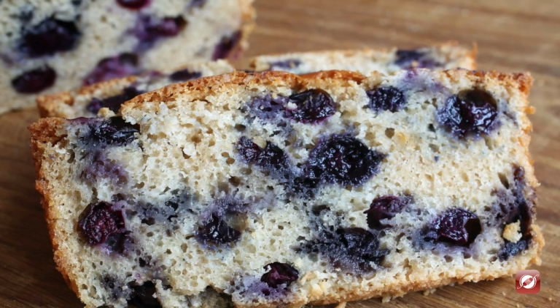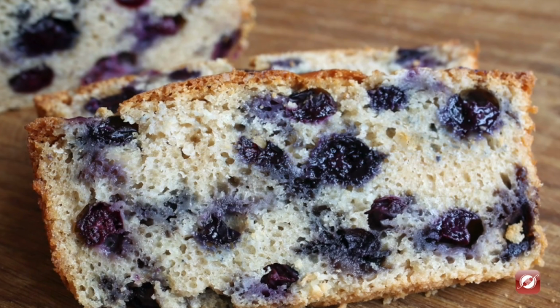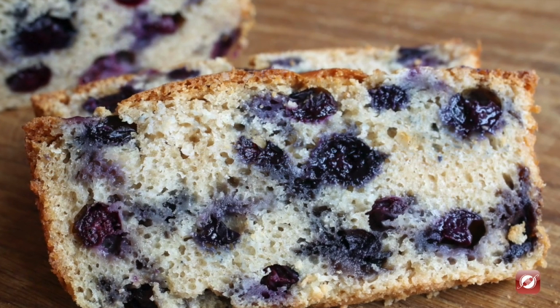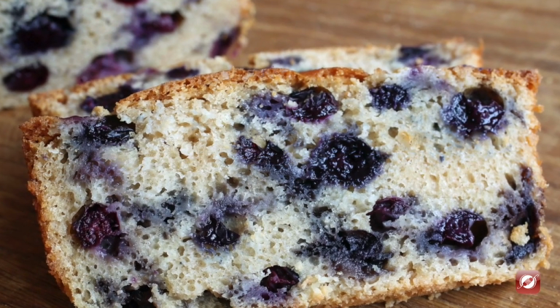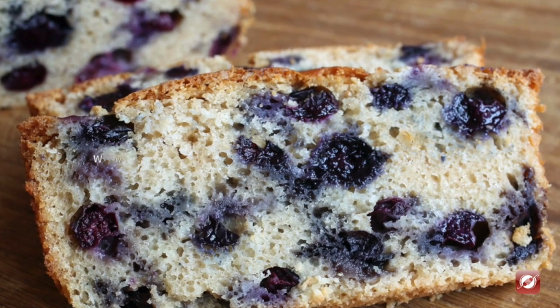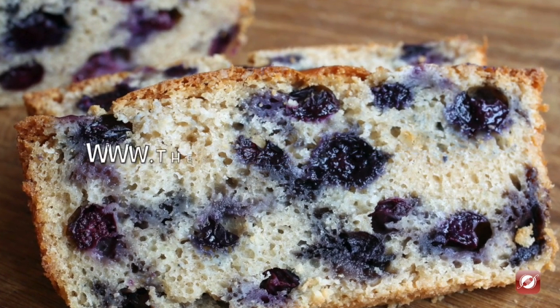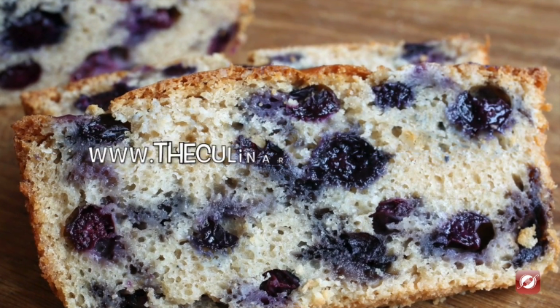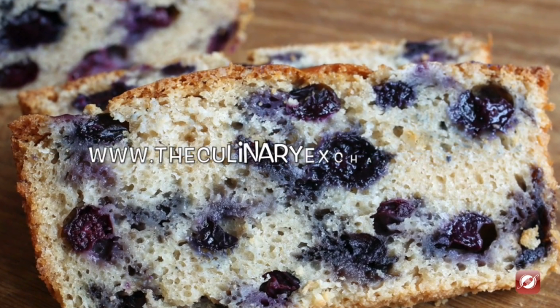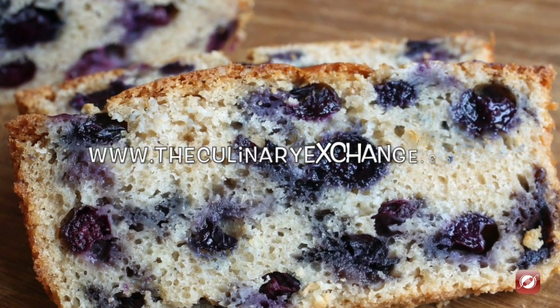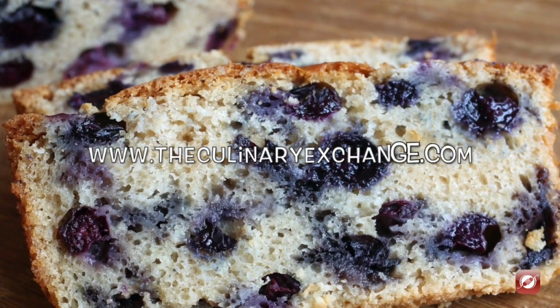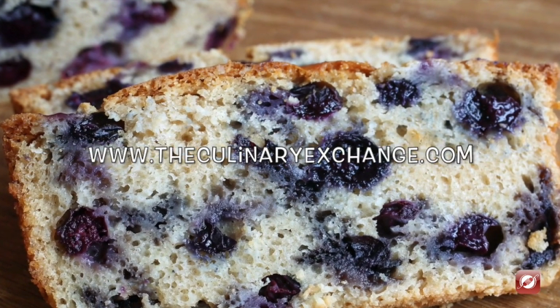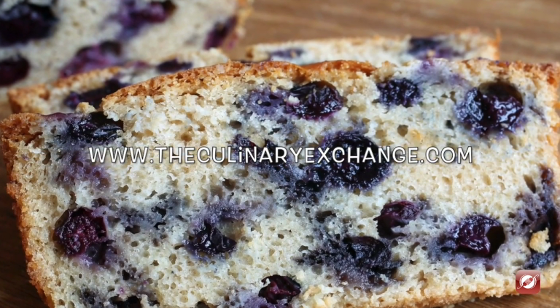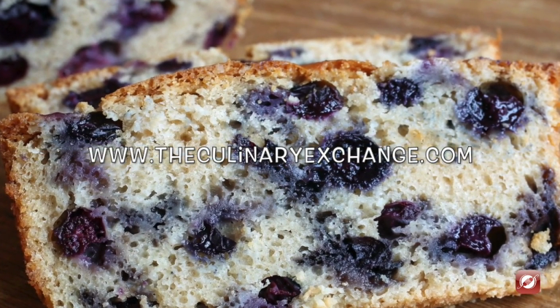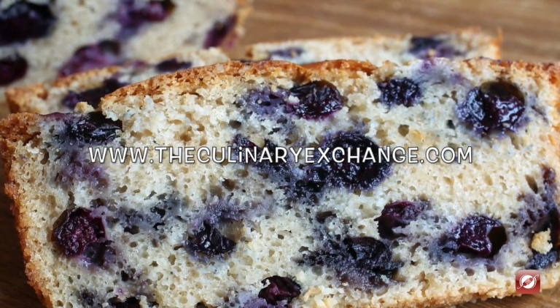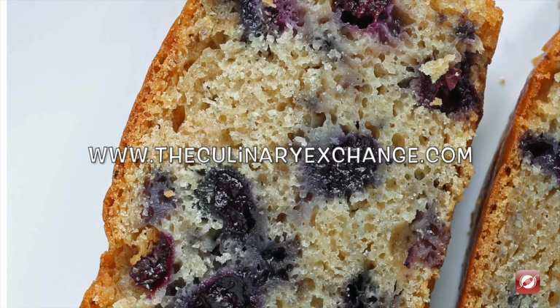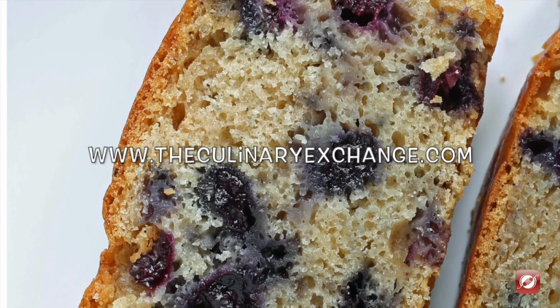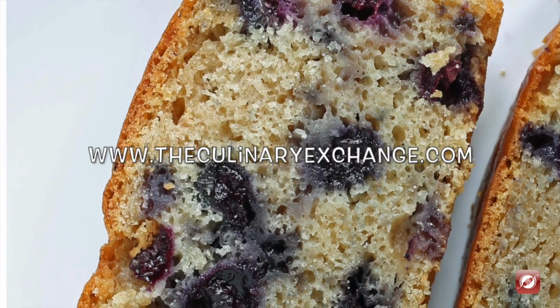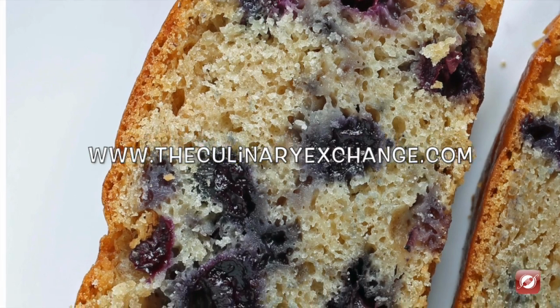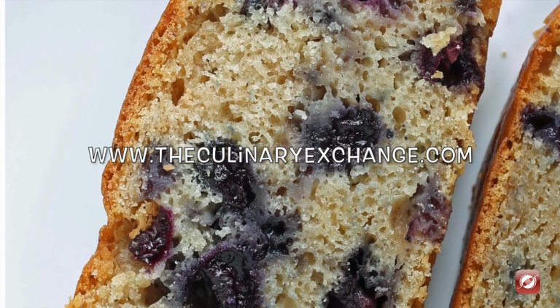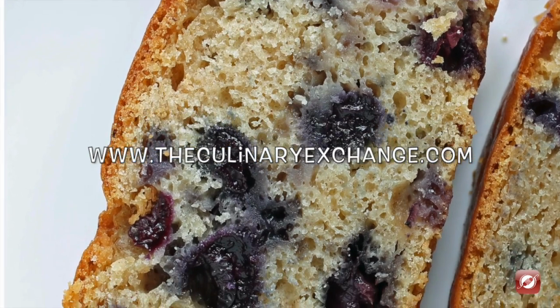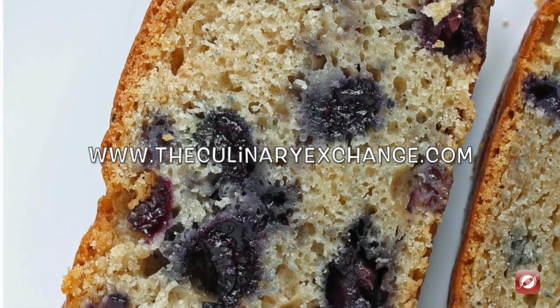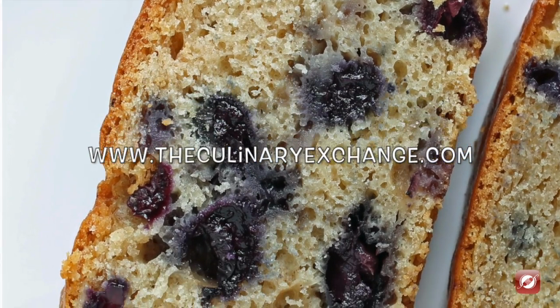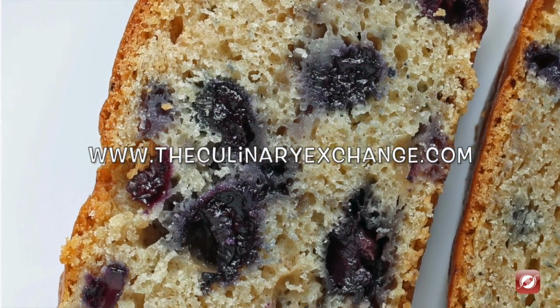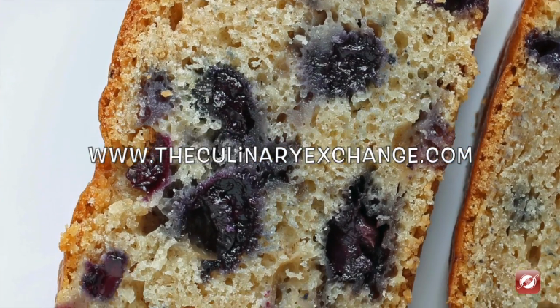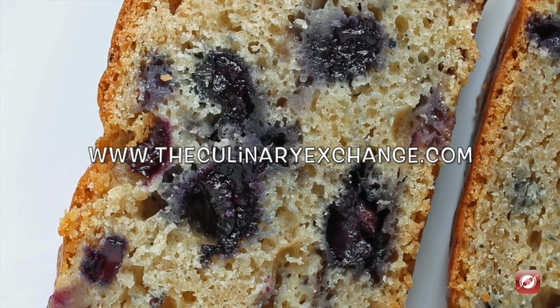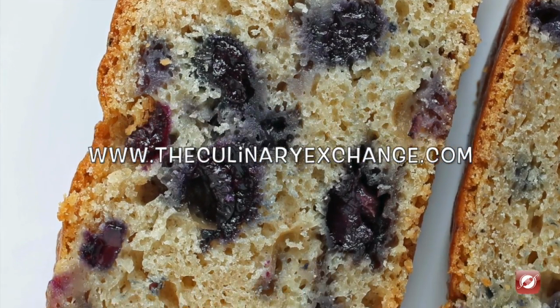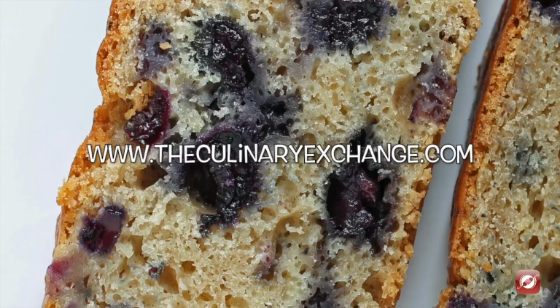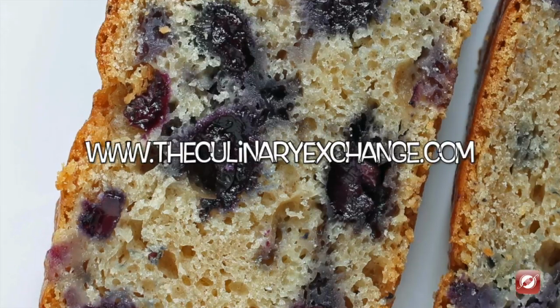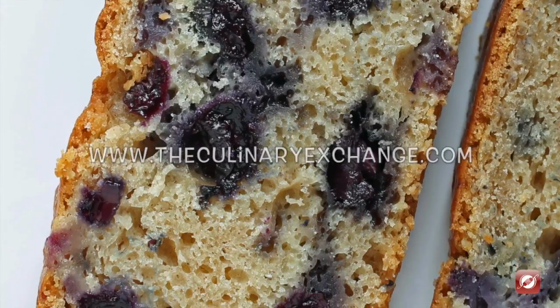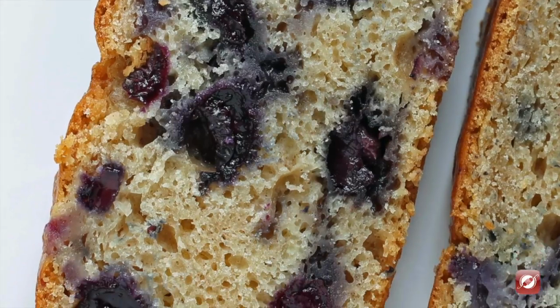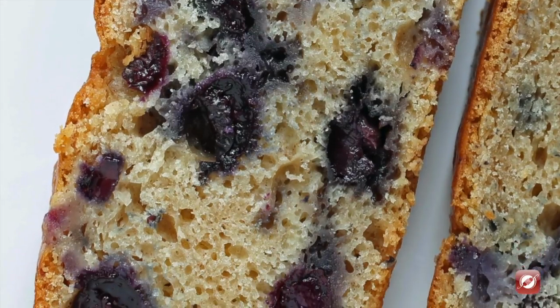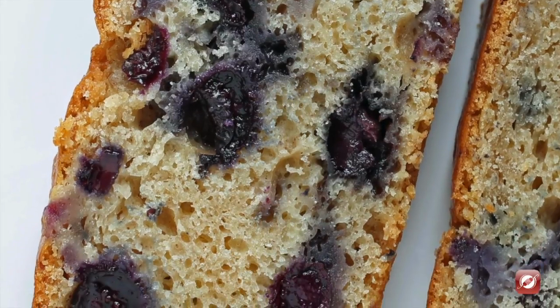For more great recipes and cooking tips come visit us at TheCulinaryExchange.com. I'm Matthew. Thanks for watching.